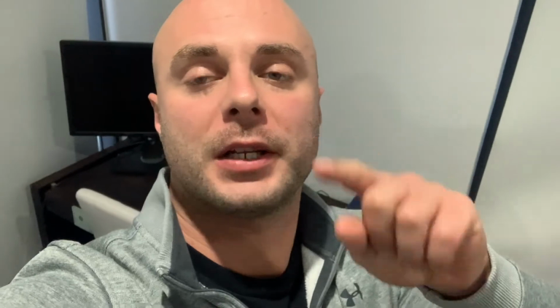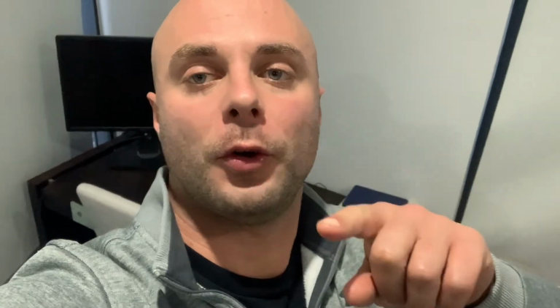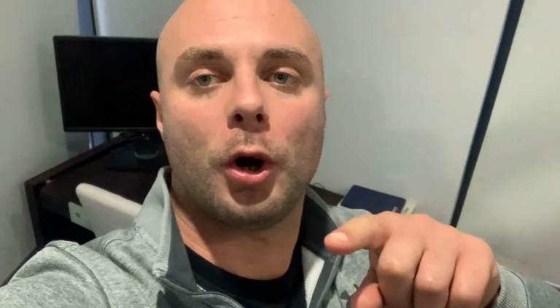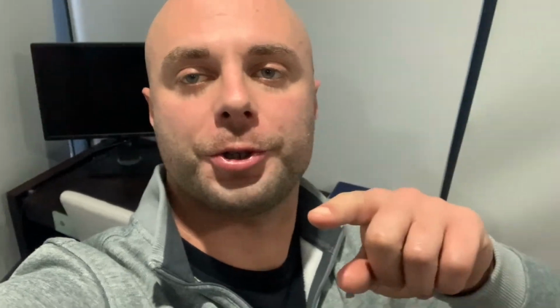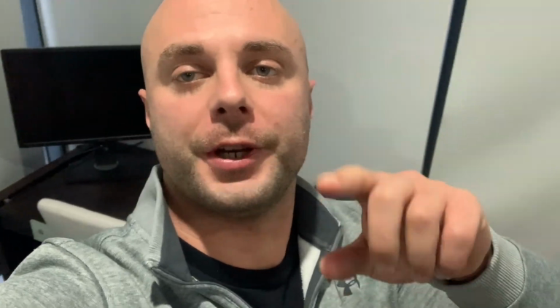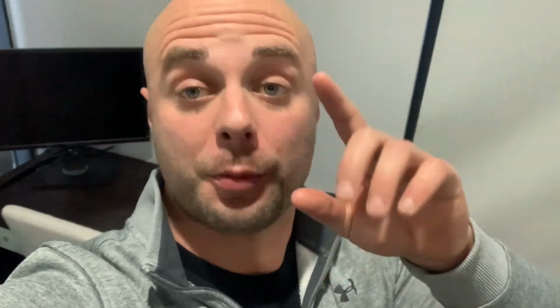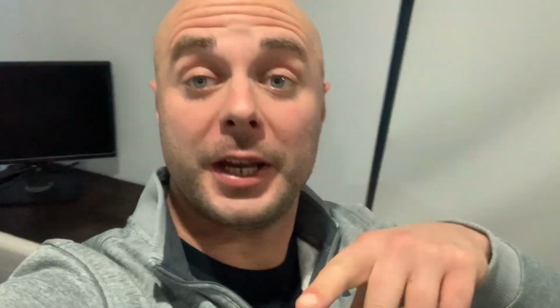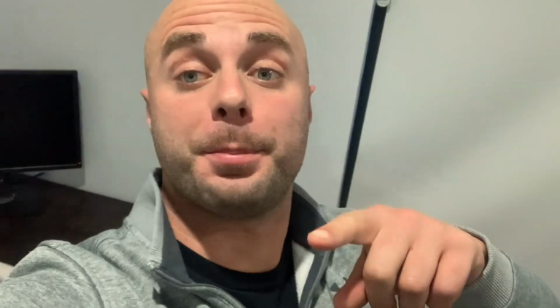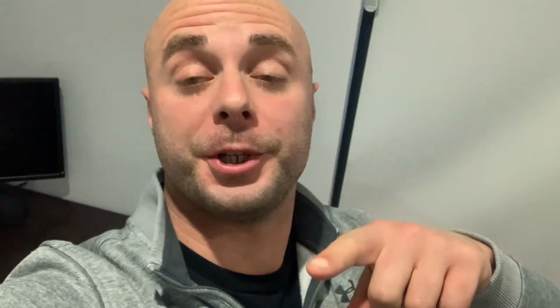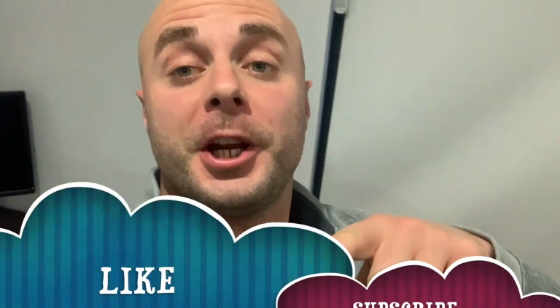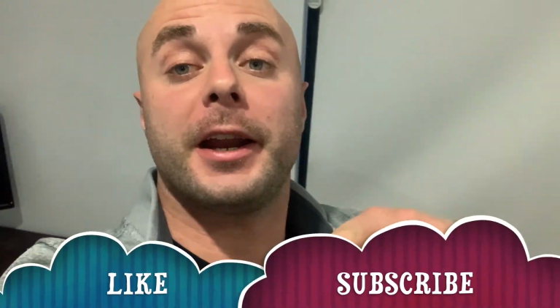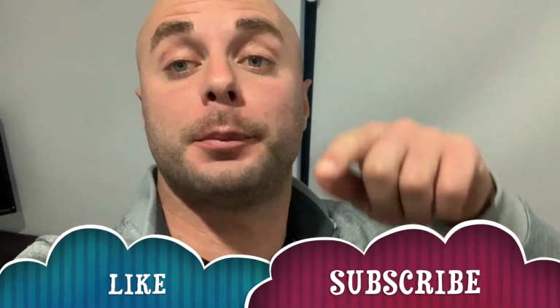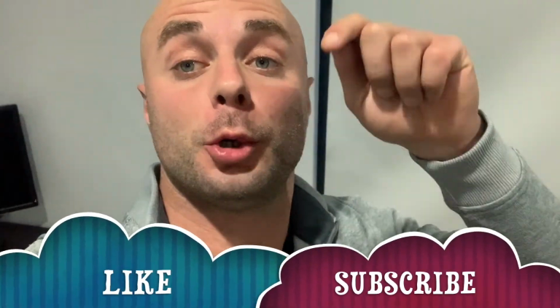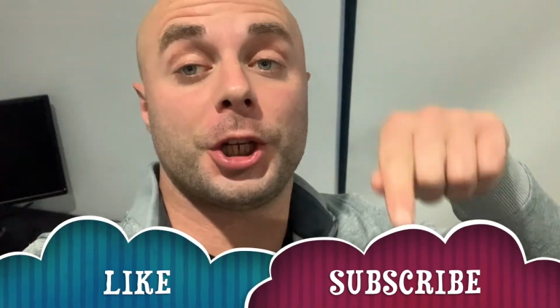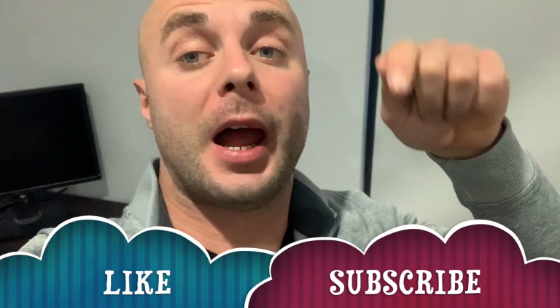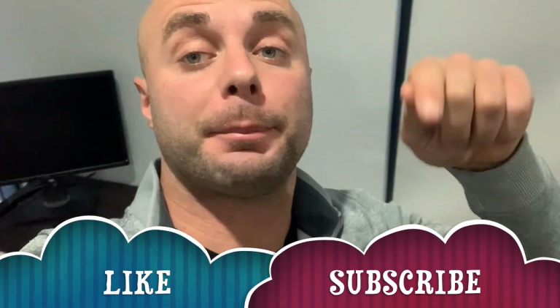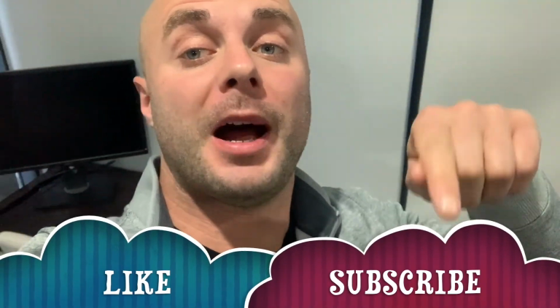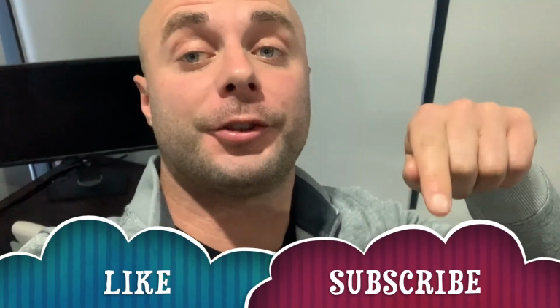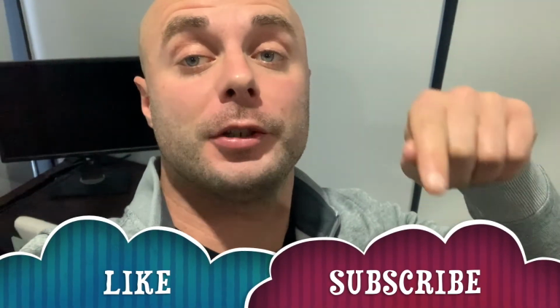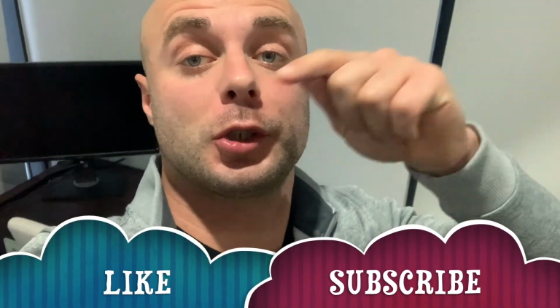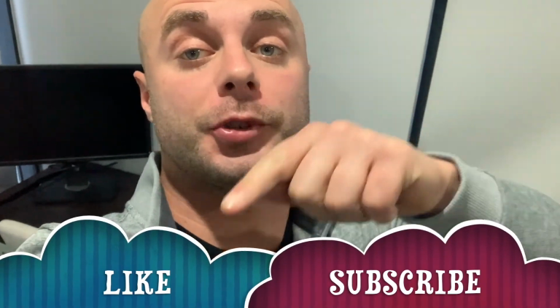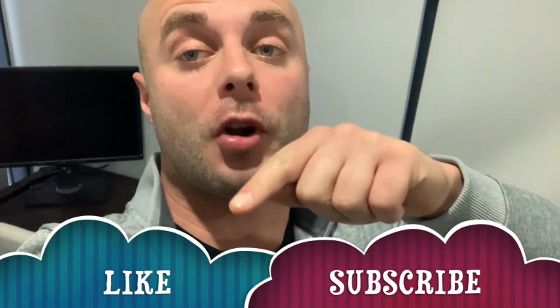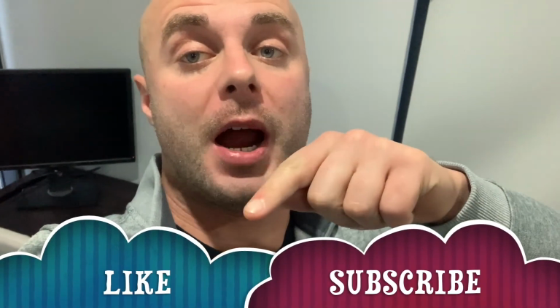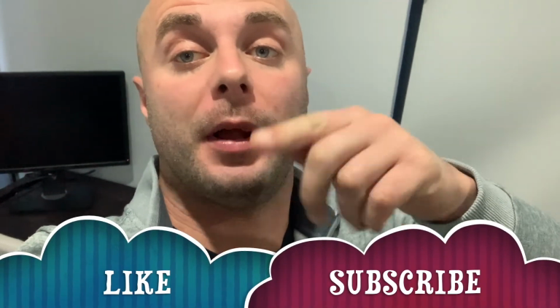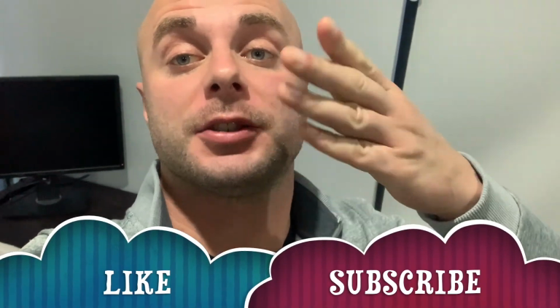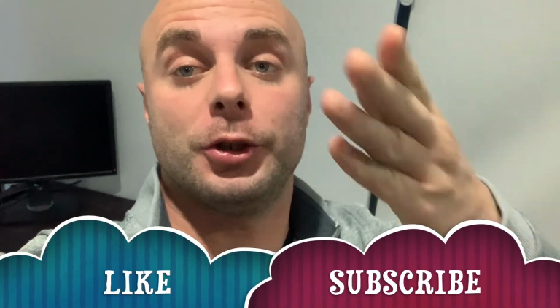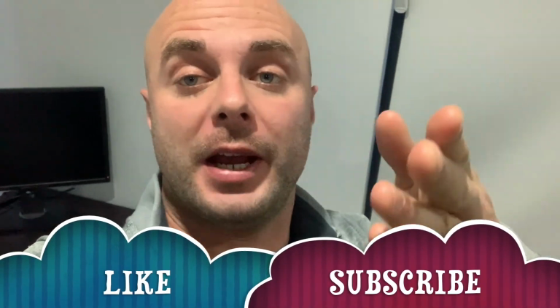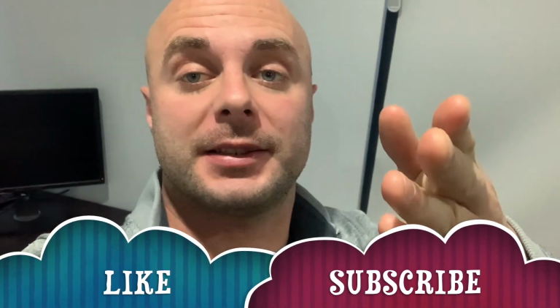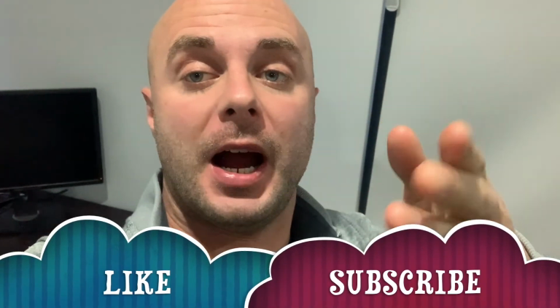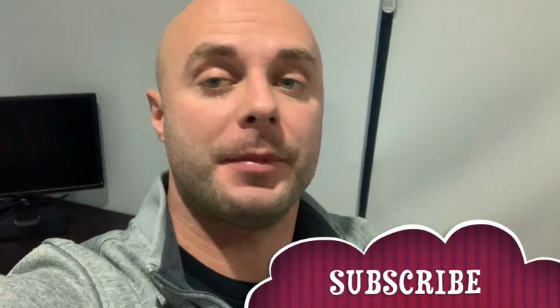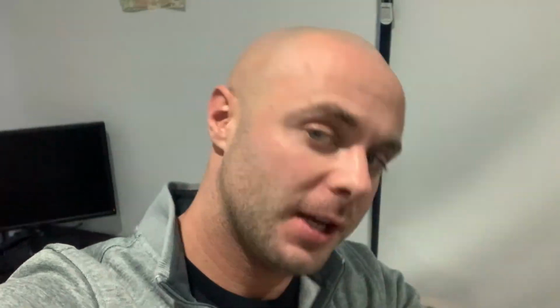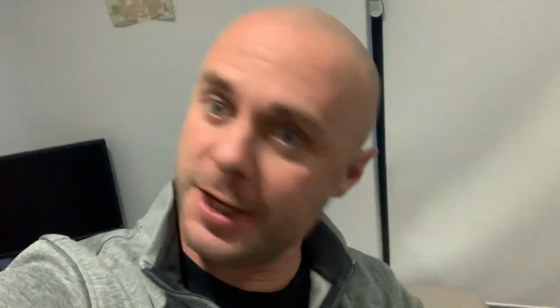Thank you so much for watching, I really appreciate it. Push the like button, subscribe, and I'll see you next time.